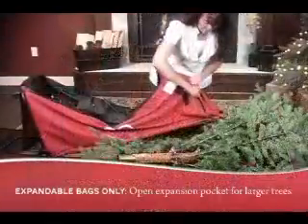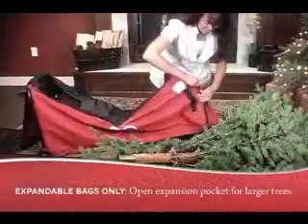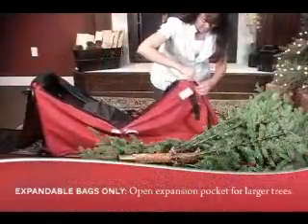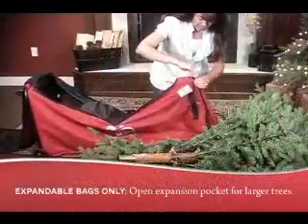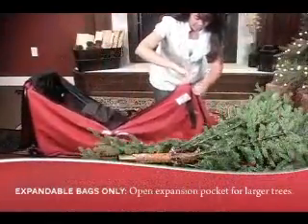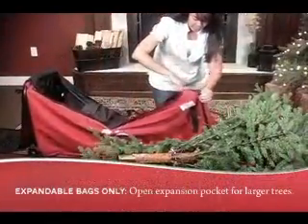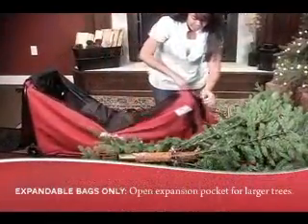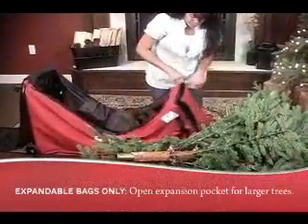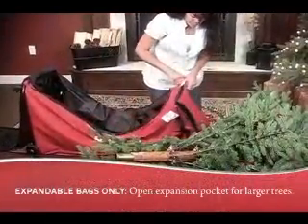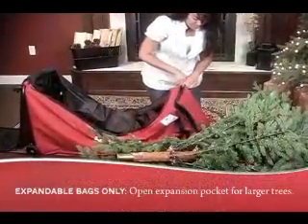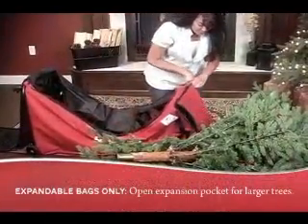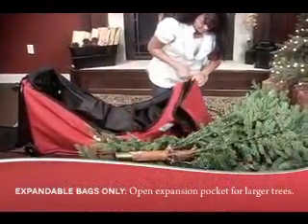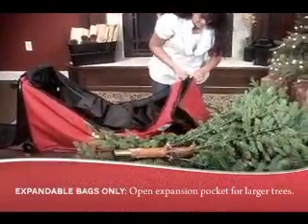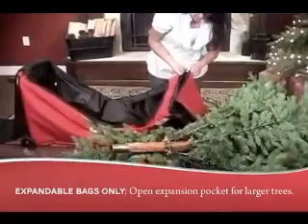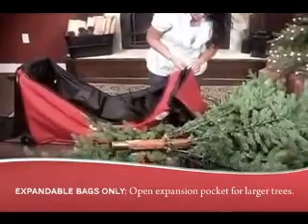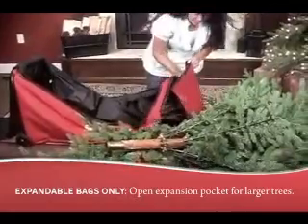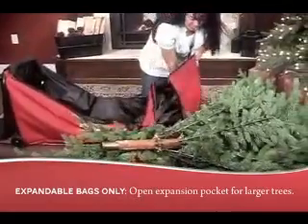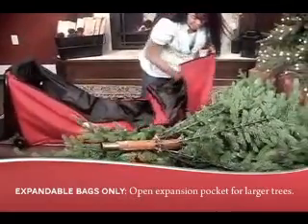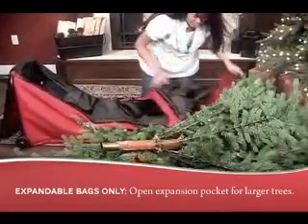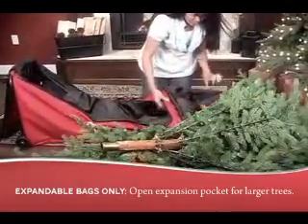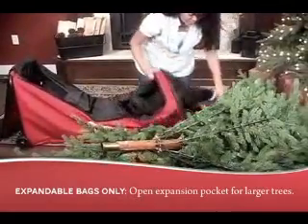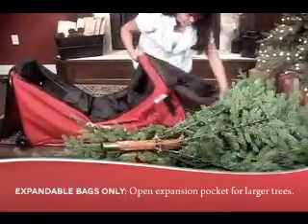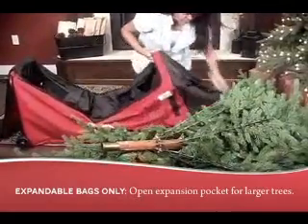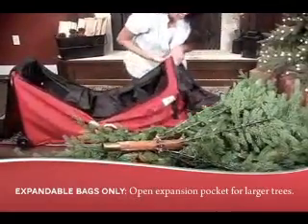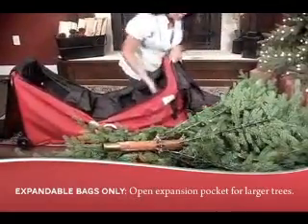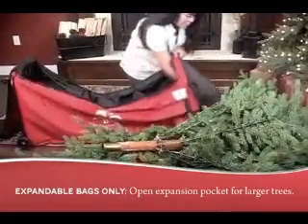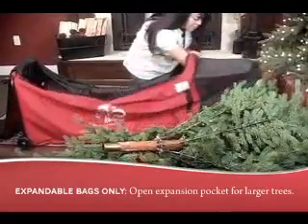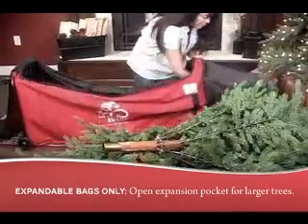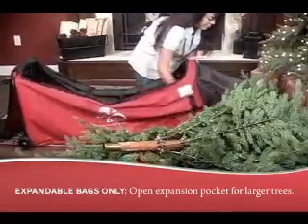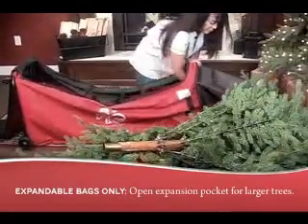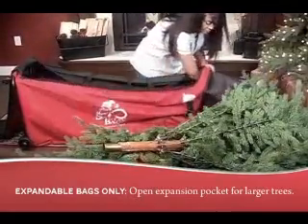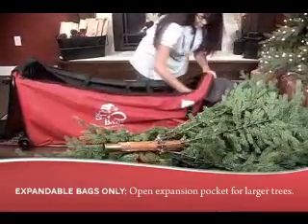If you purchased one of our expanding top bags, the top of the bag will expand to fit trees that are up to 9 feet tall.